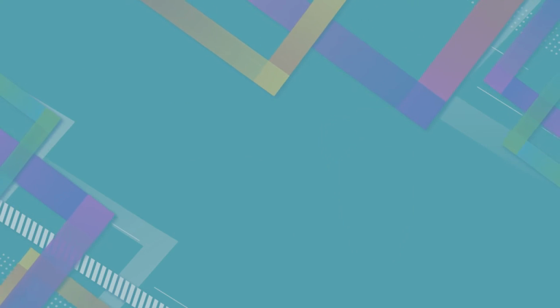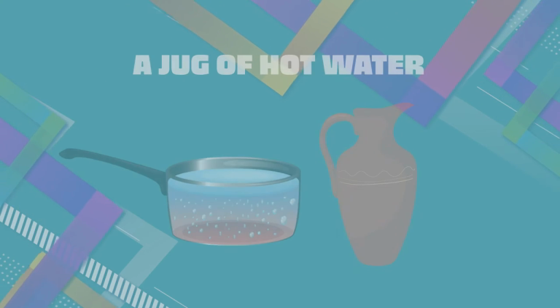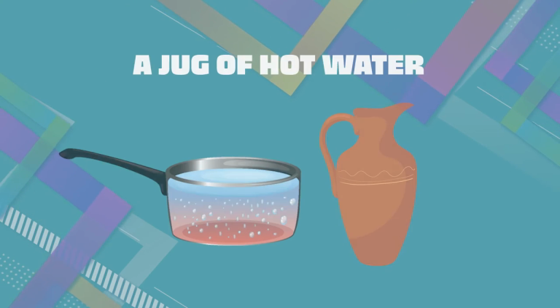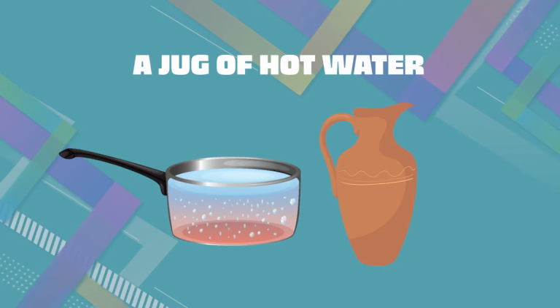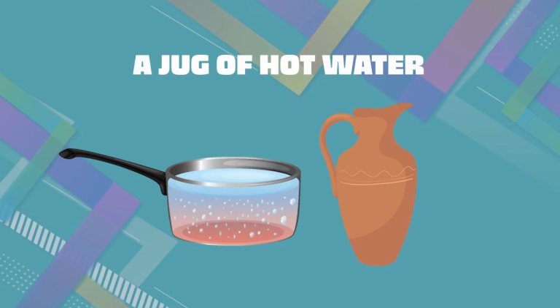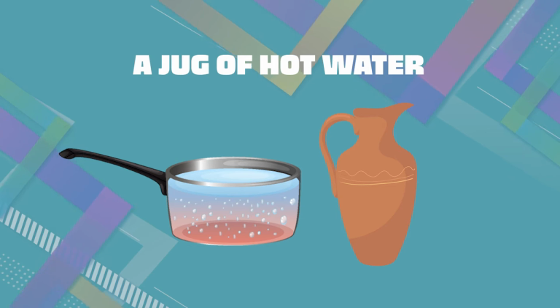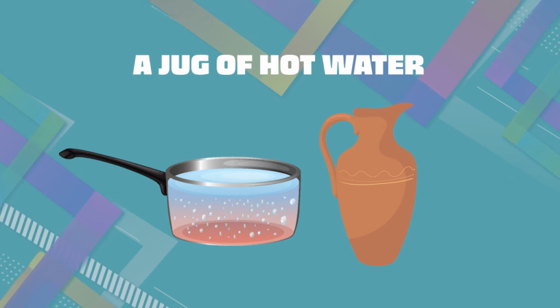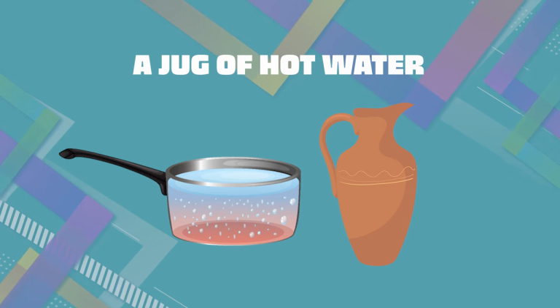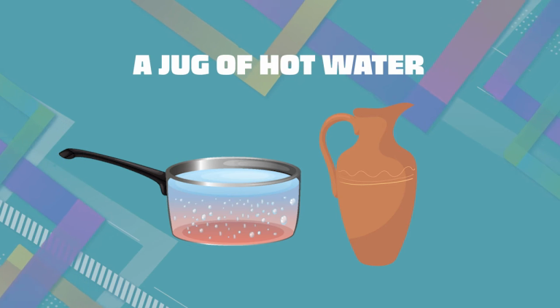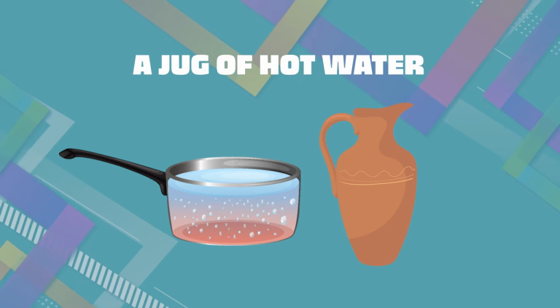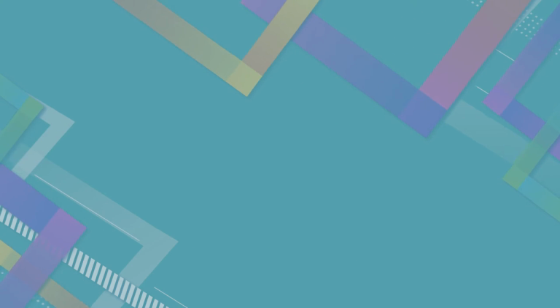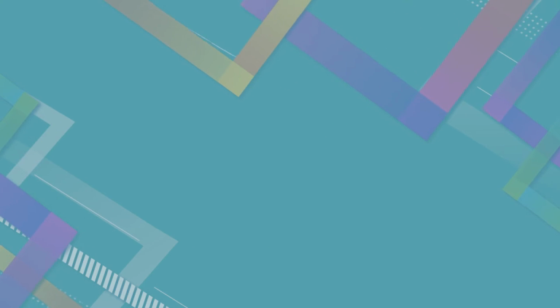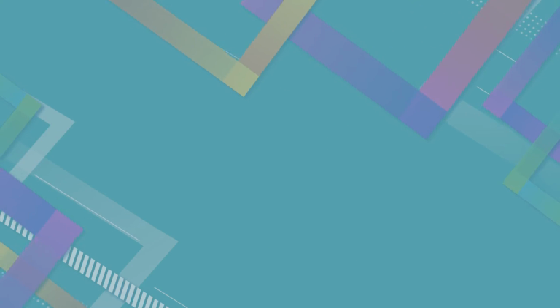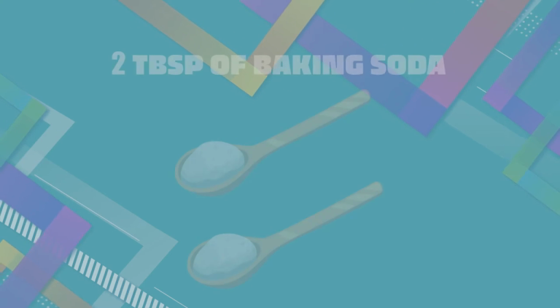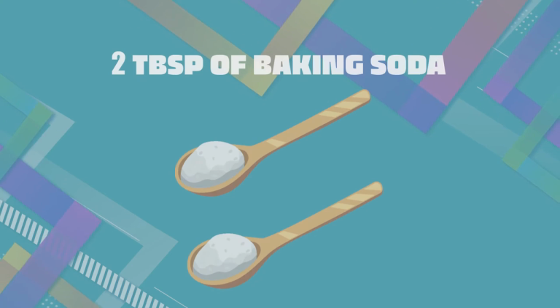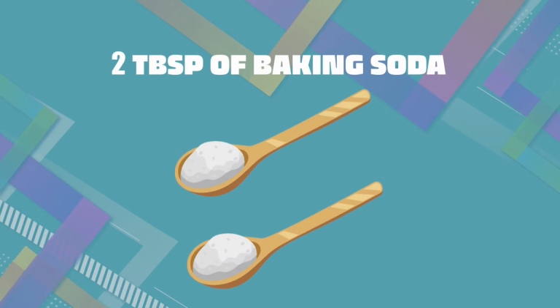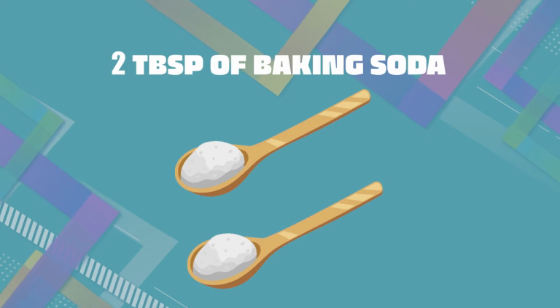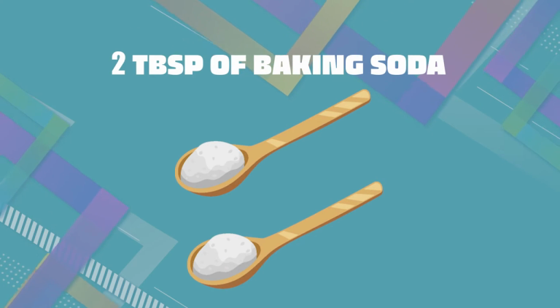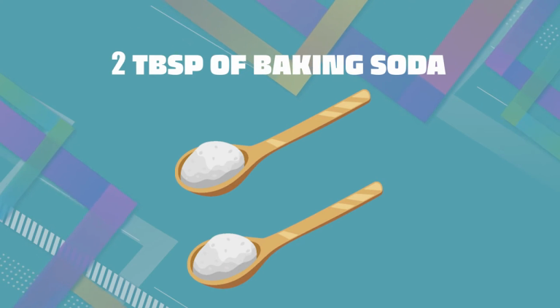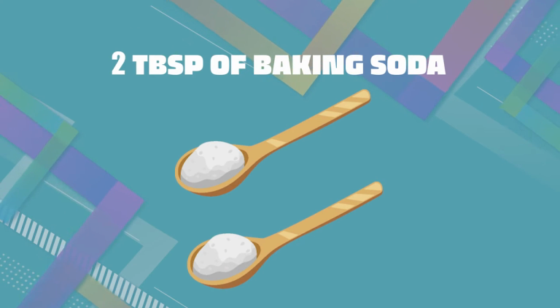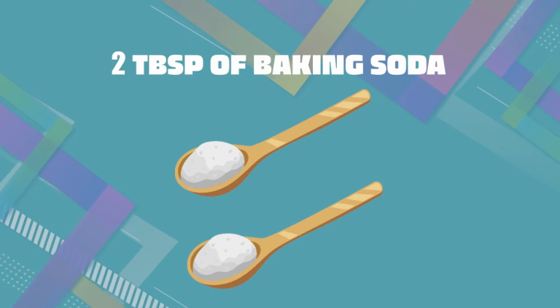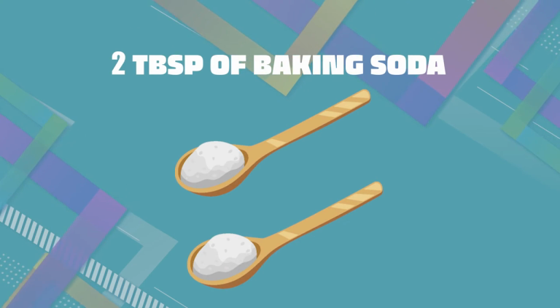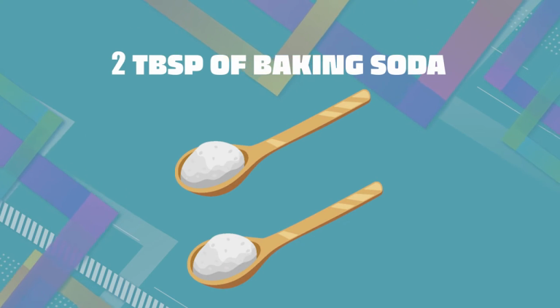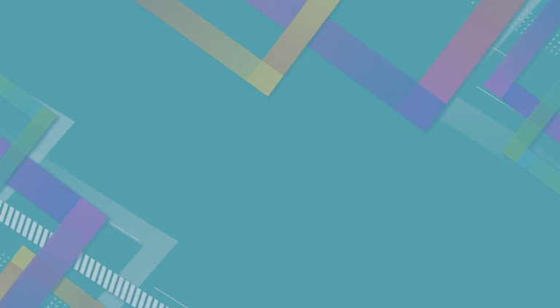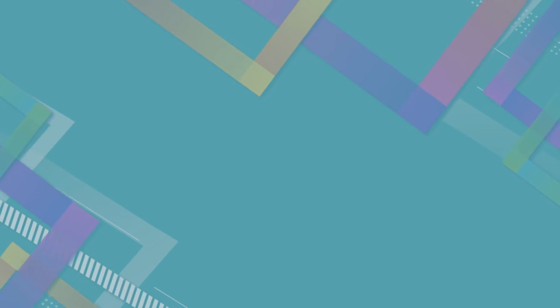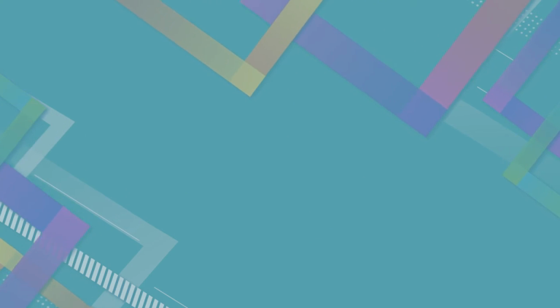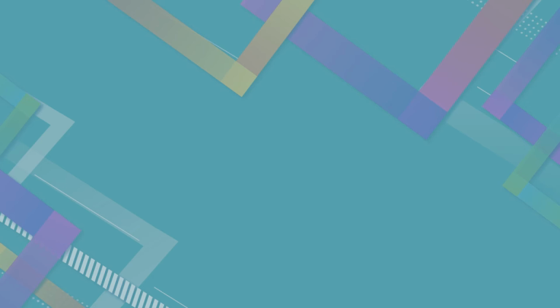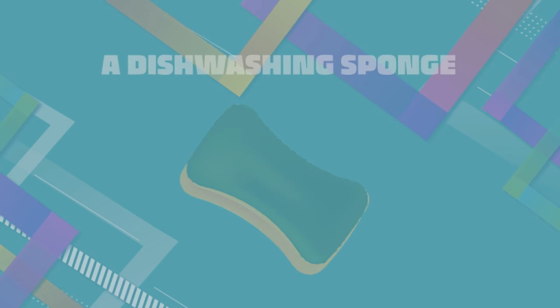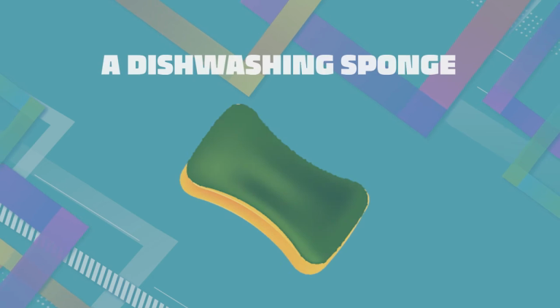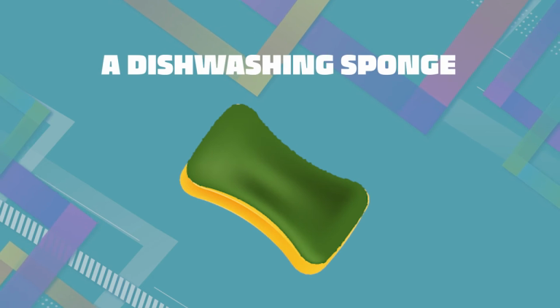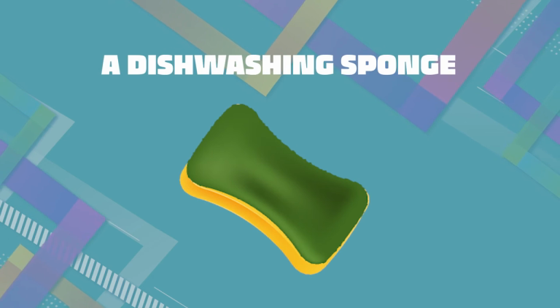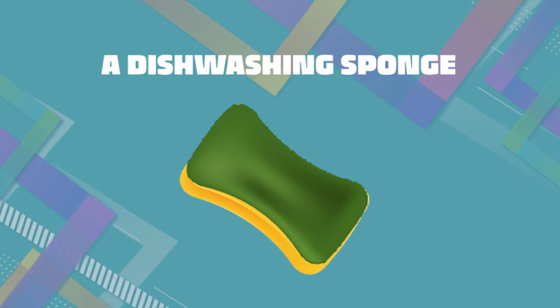A jug of hot water, 2 tablespoons of baking soda, and a dishwashing sponge.